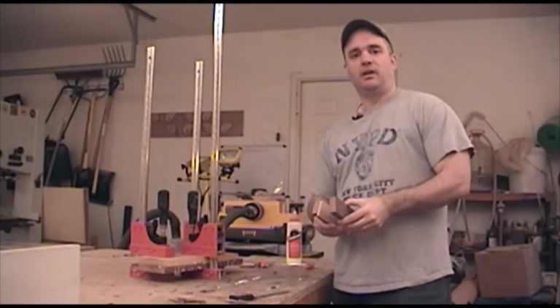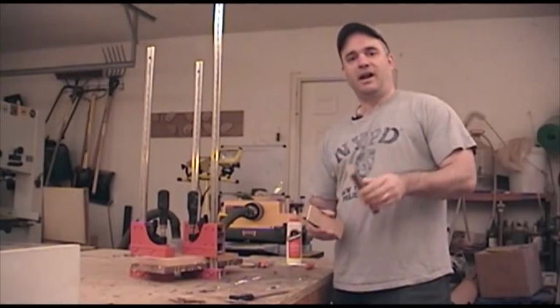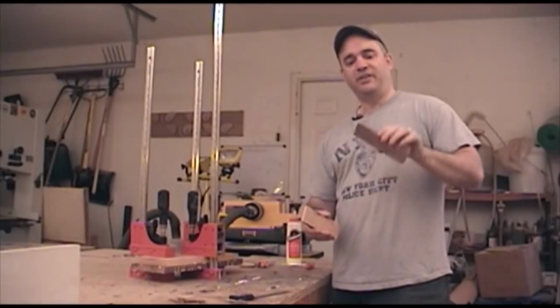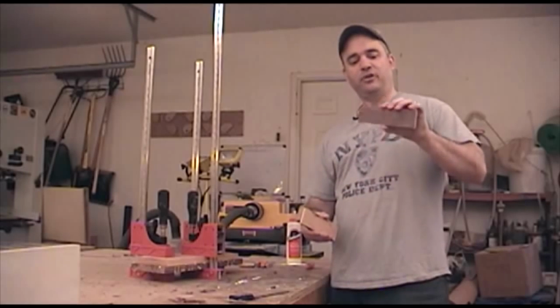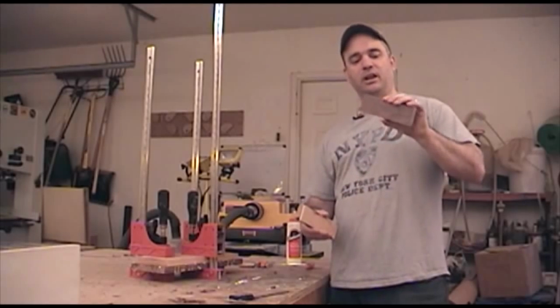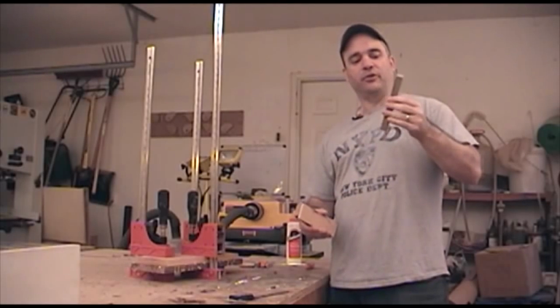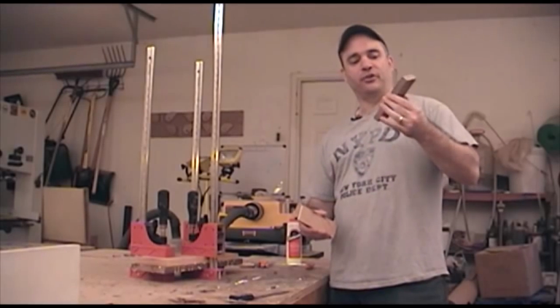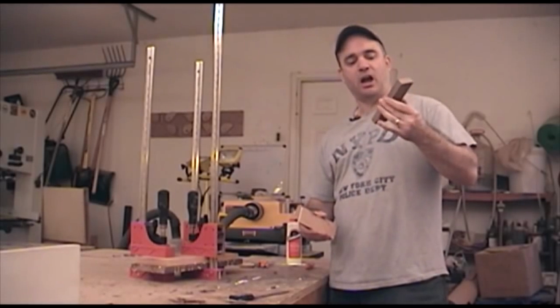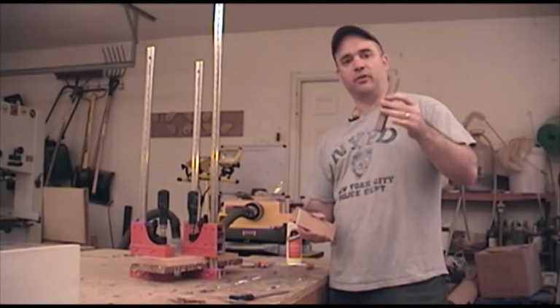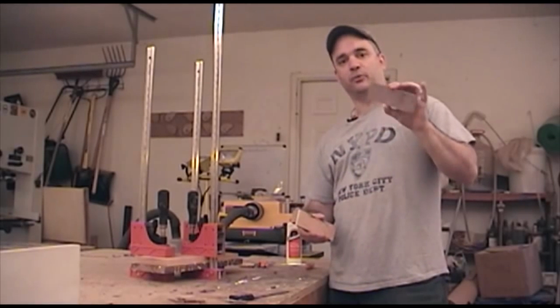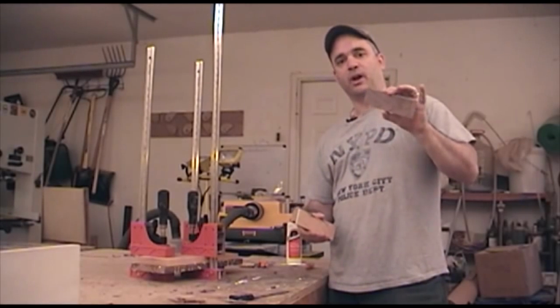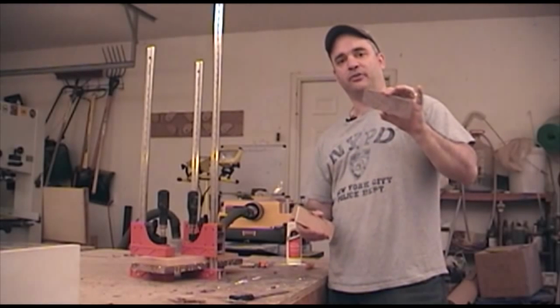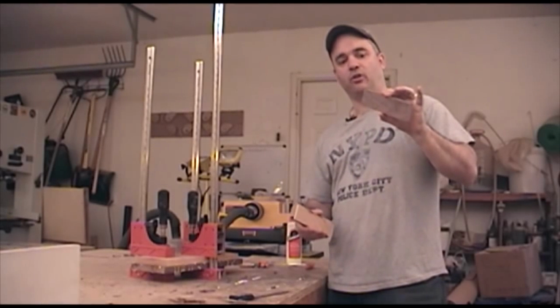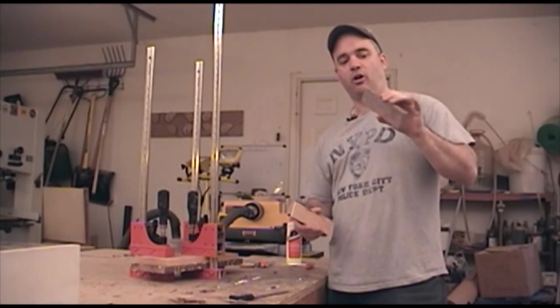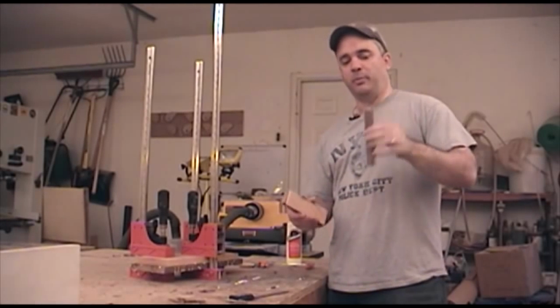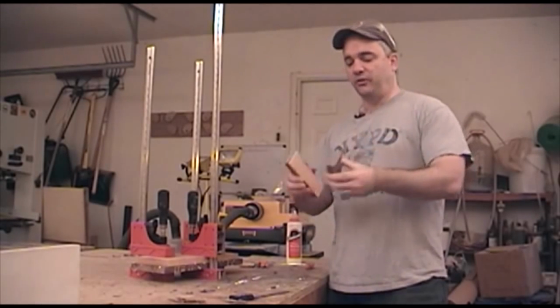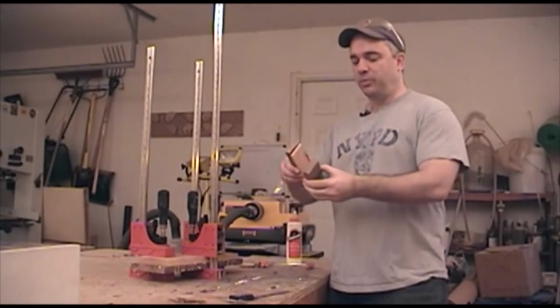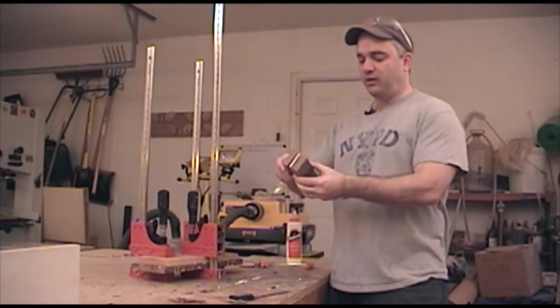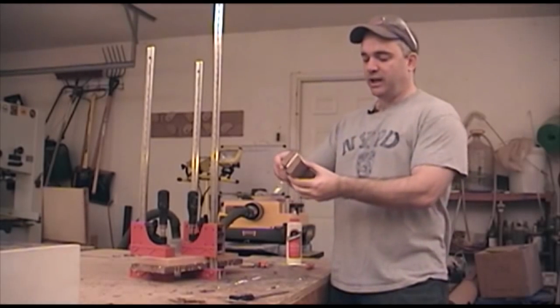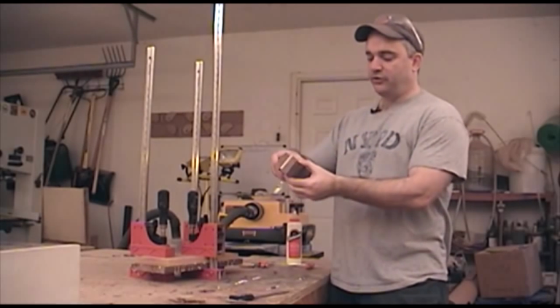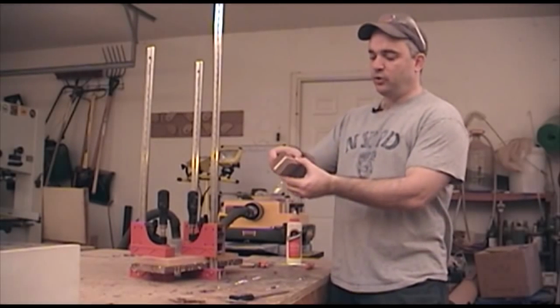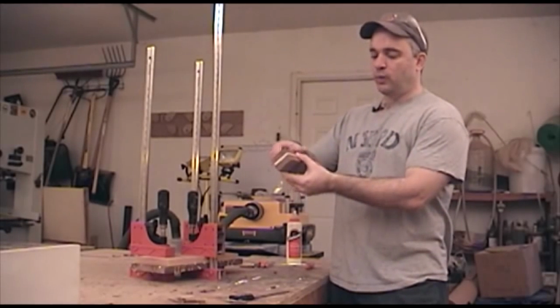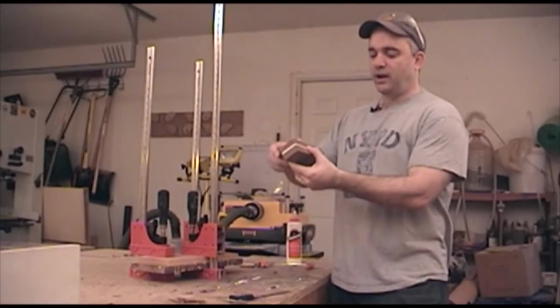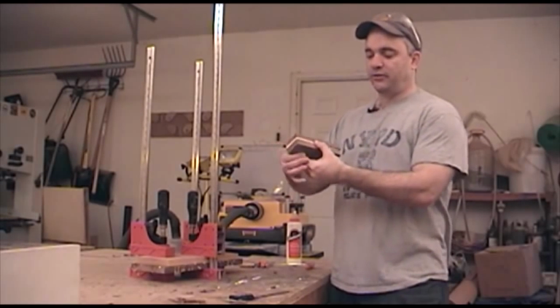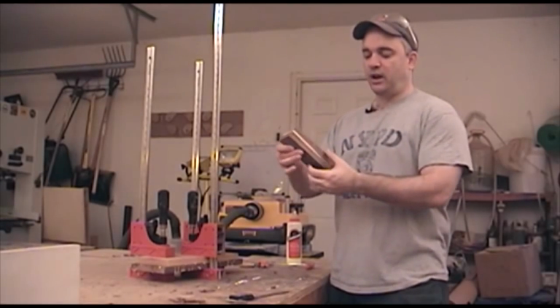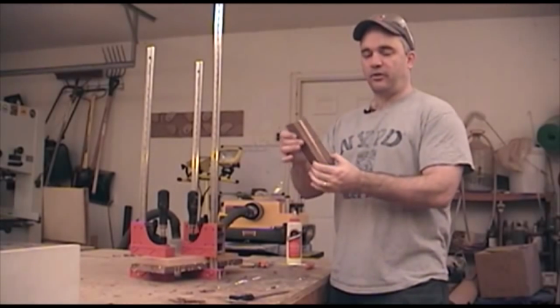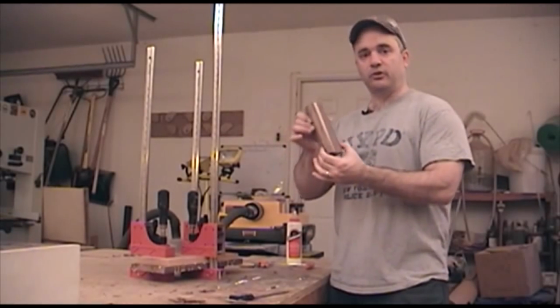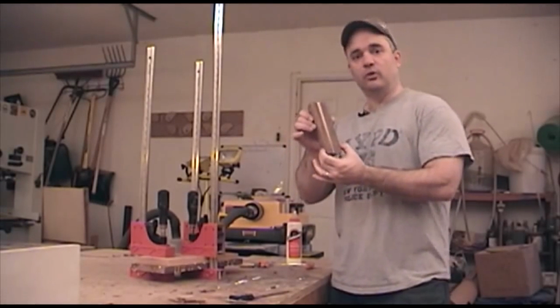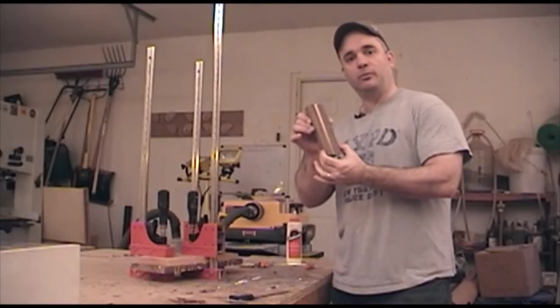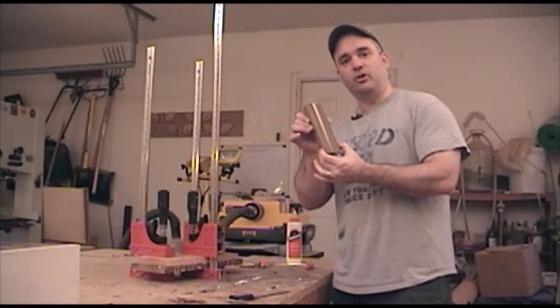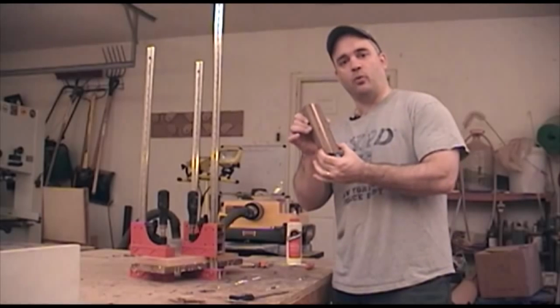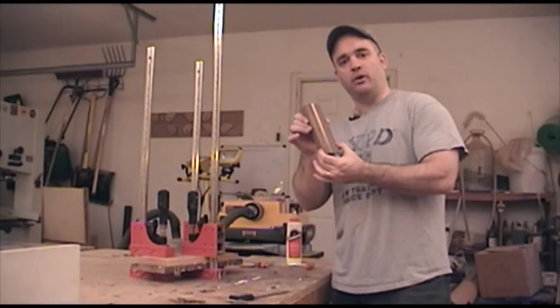I intentionally left the stock for these rests long, because I plan on getting two rests out of this glued up chunk of wood.